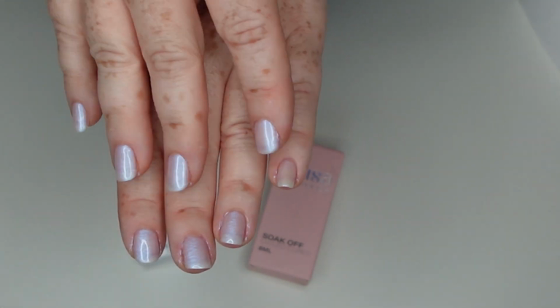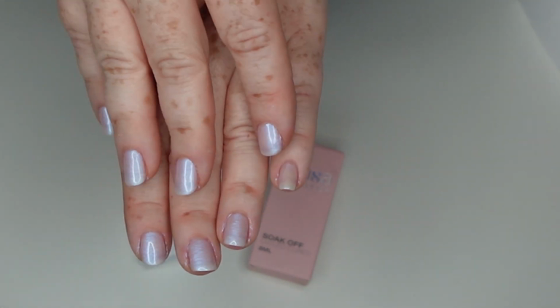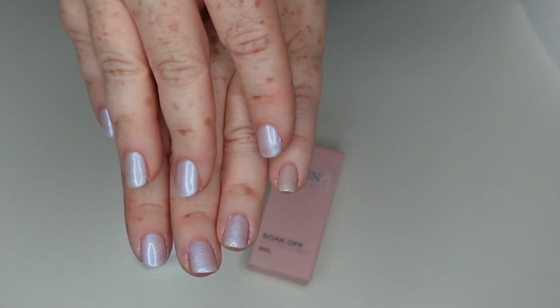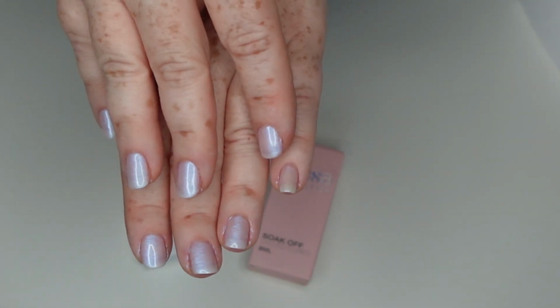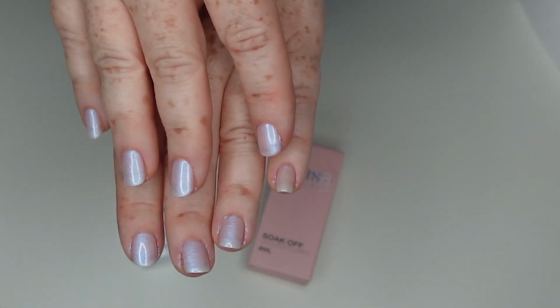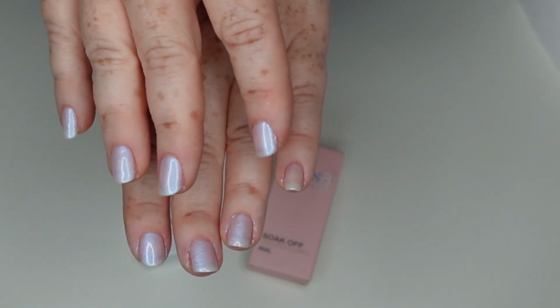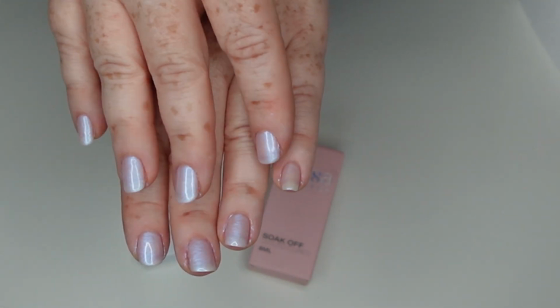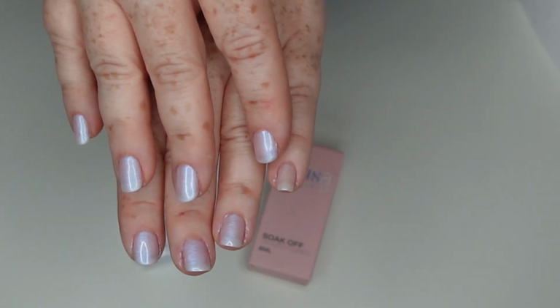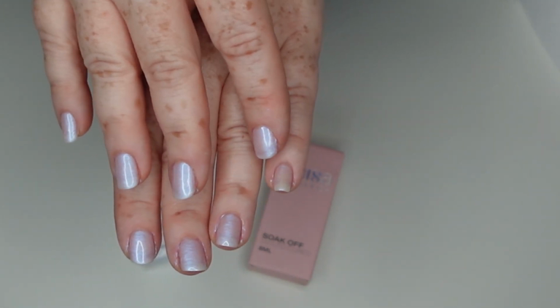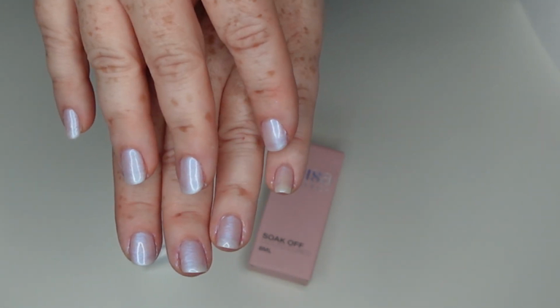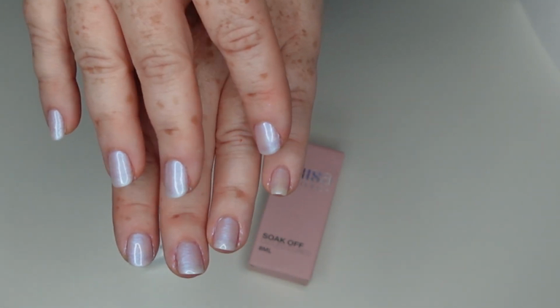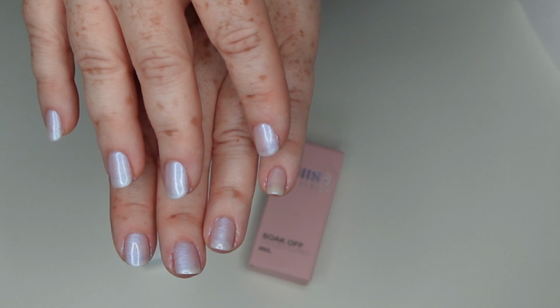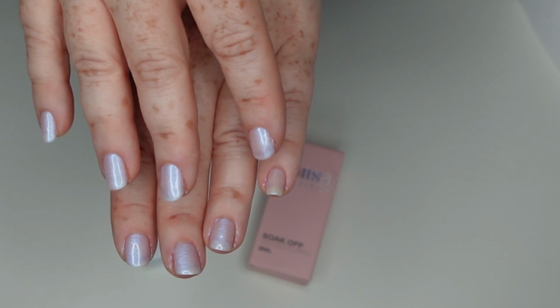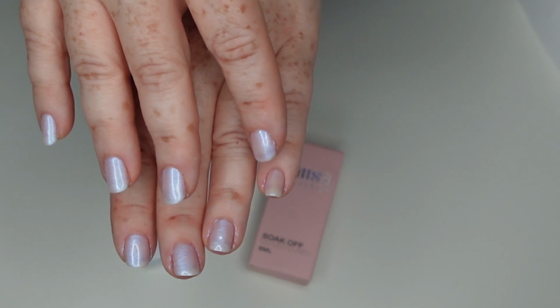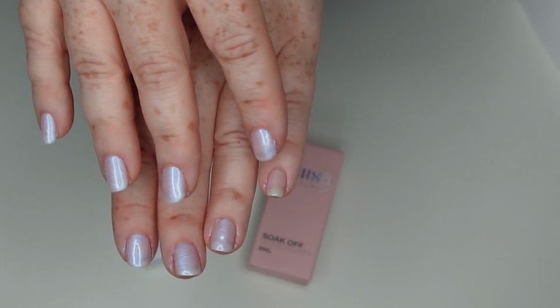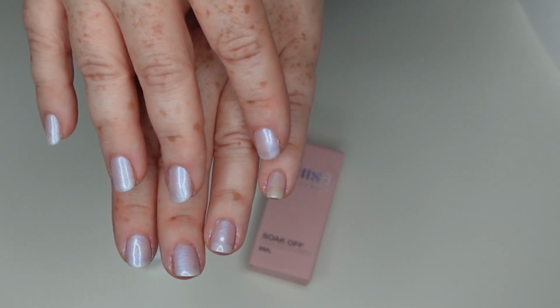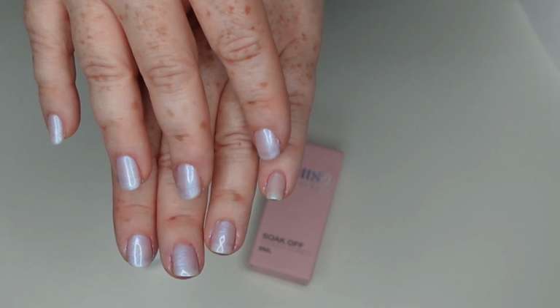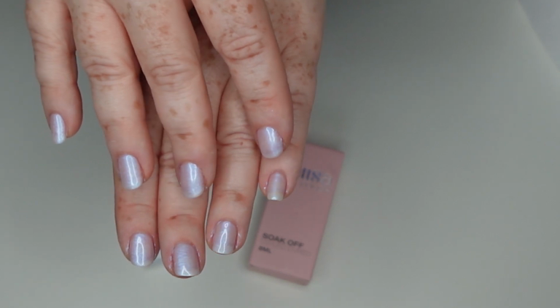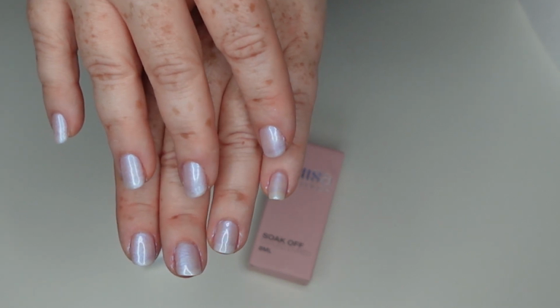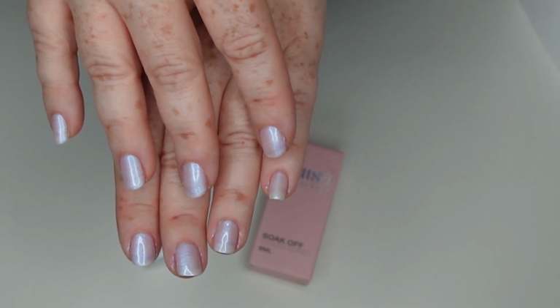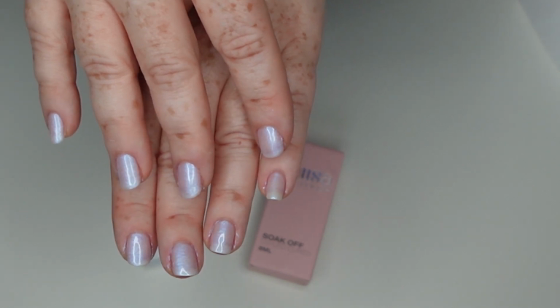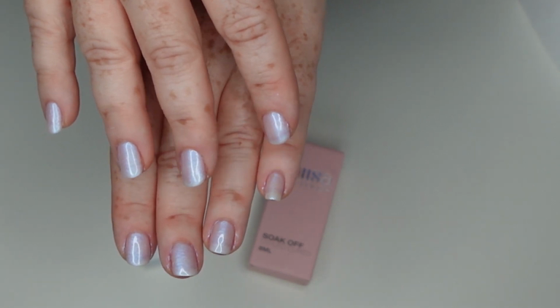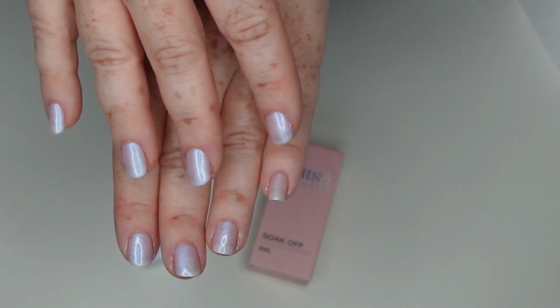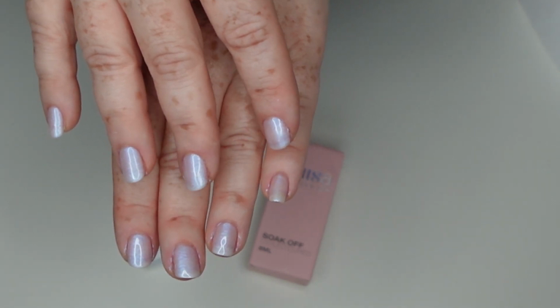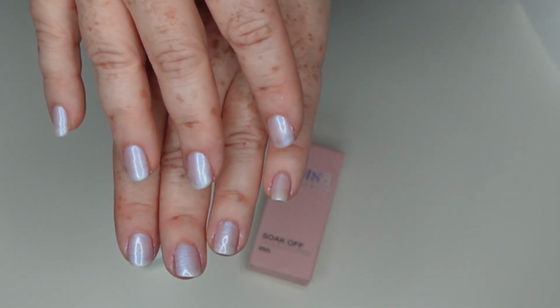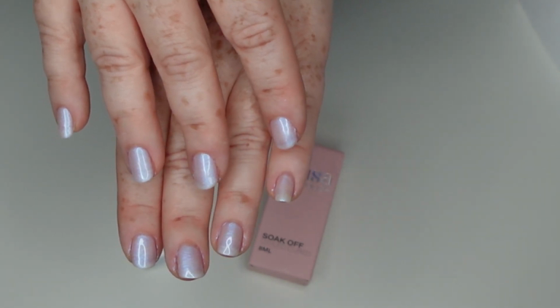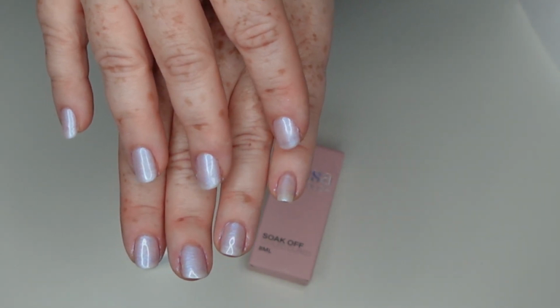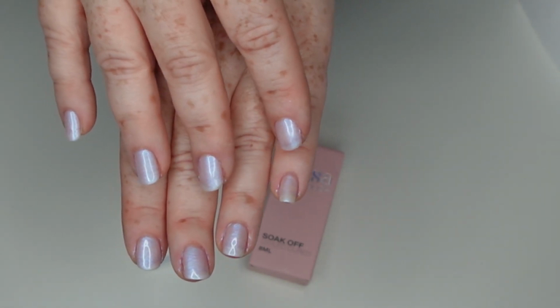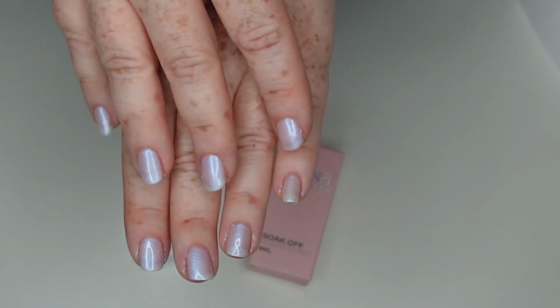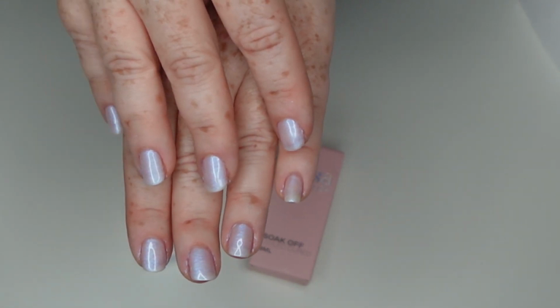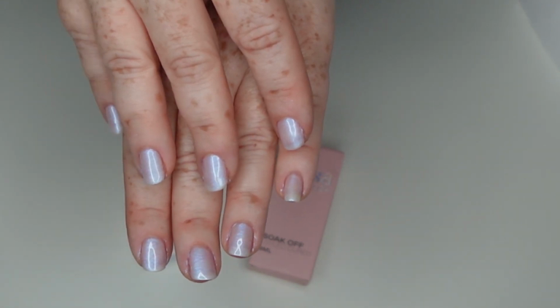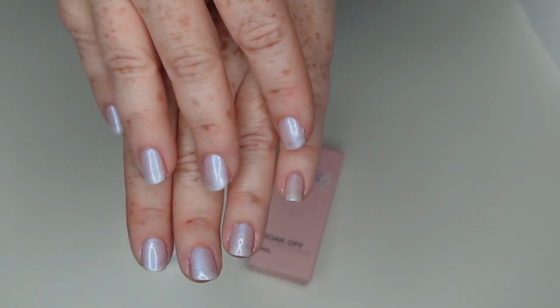A great polish, nice and thick, so you do build up quite a bit of opacity without having to use too much polish.